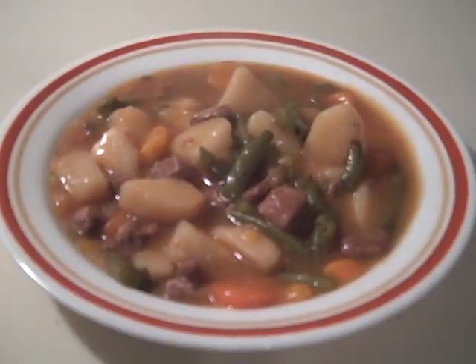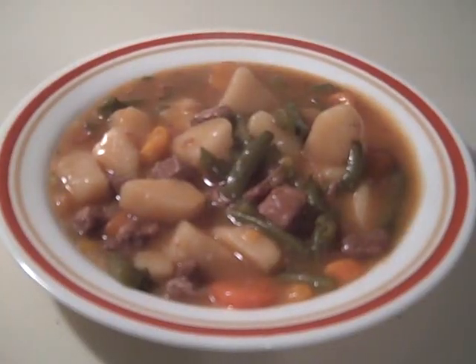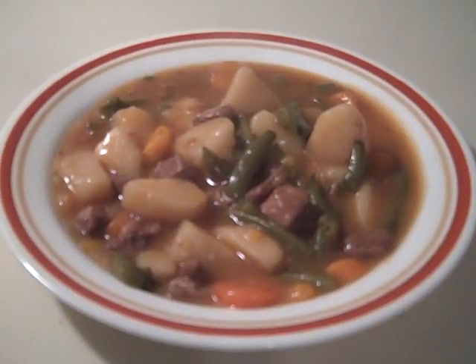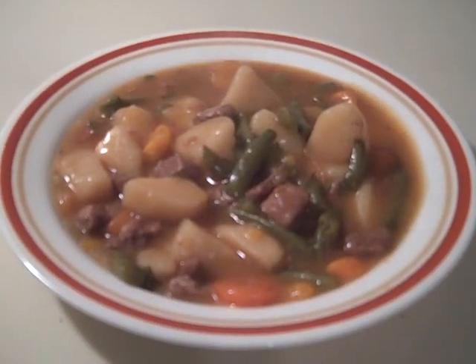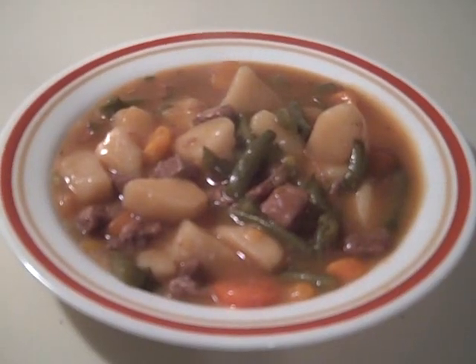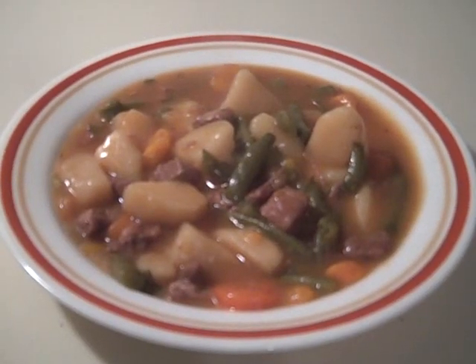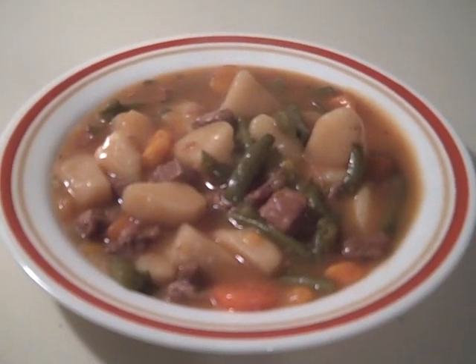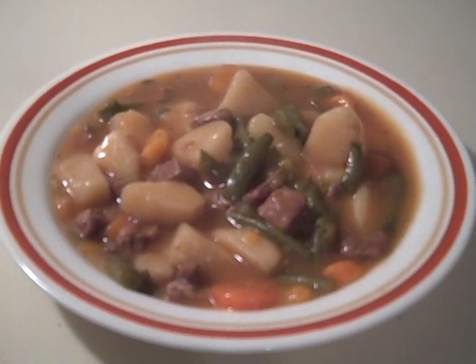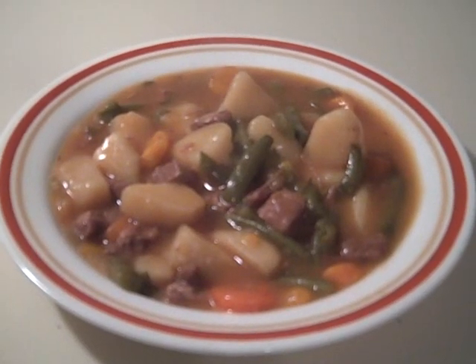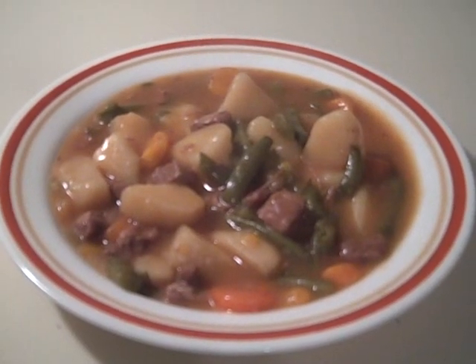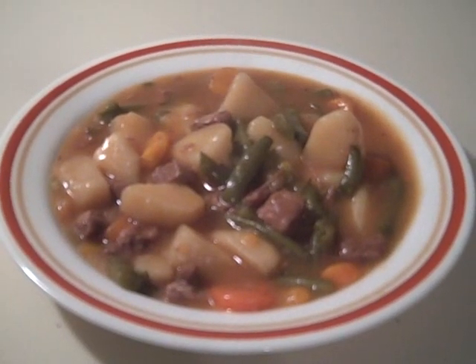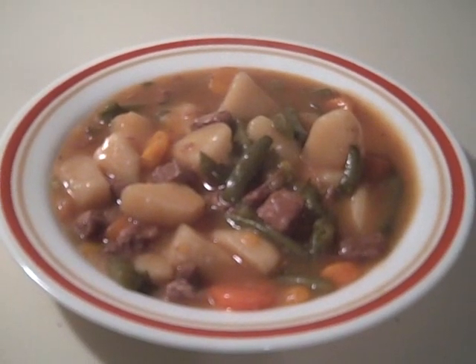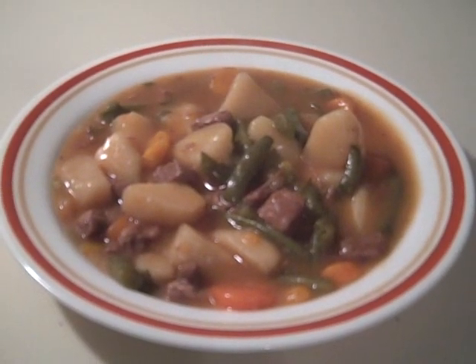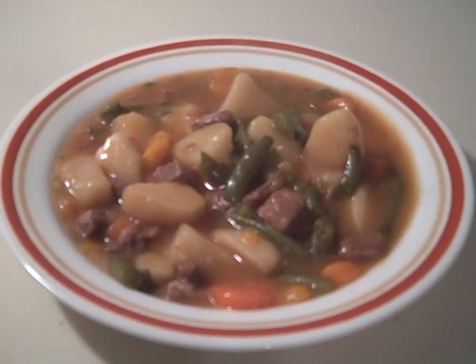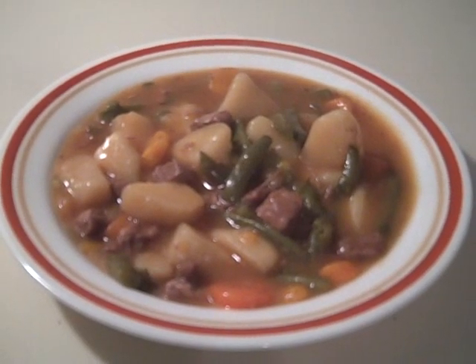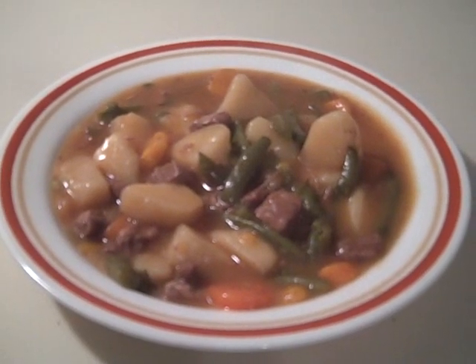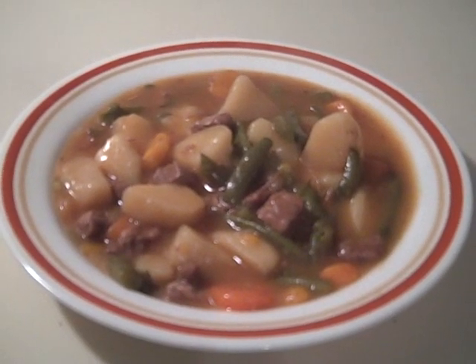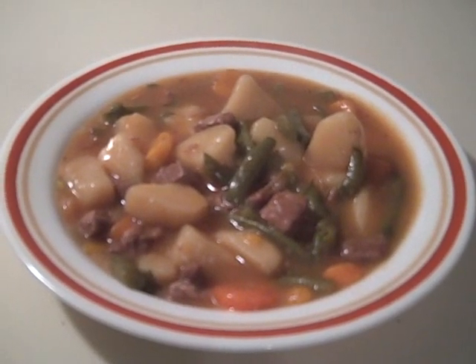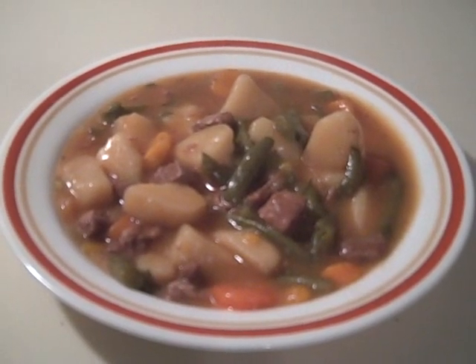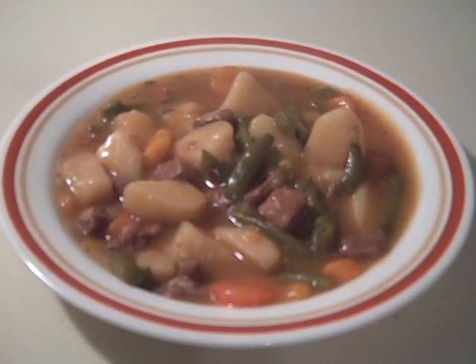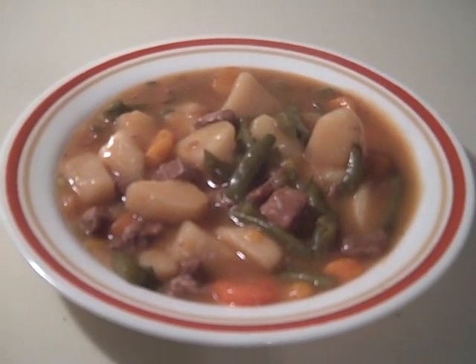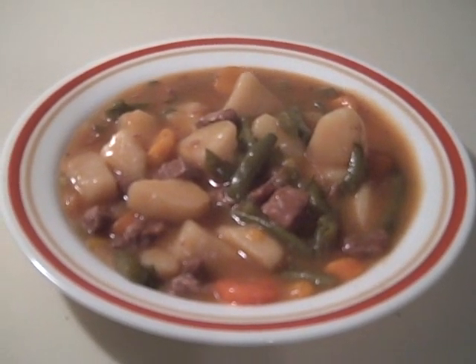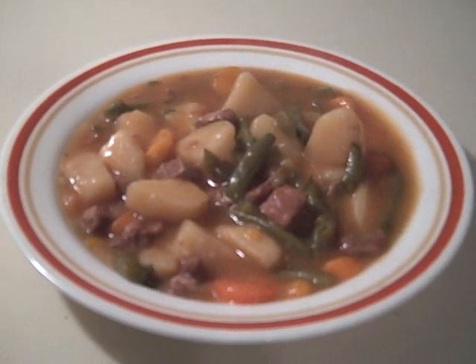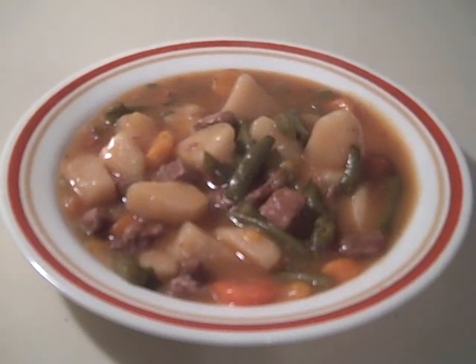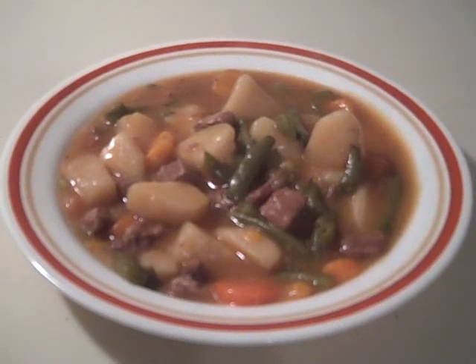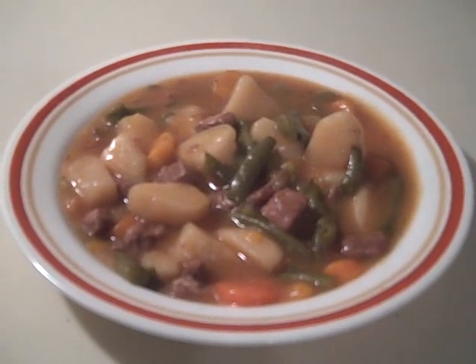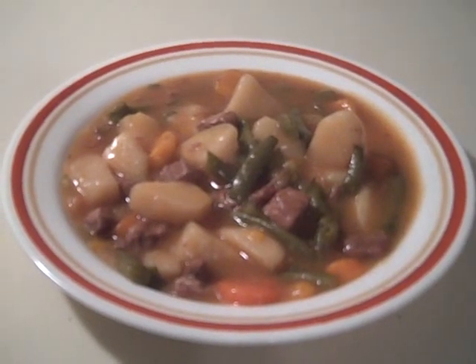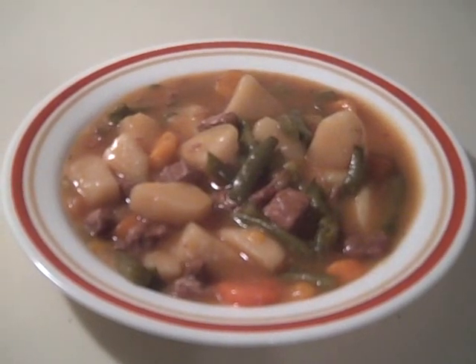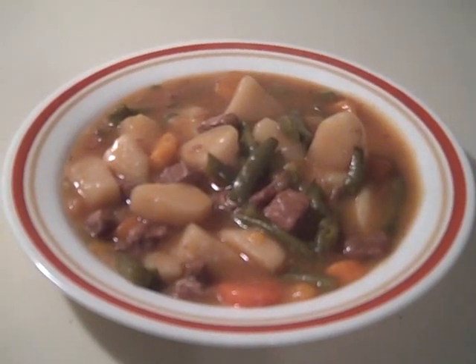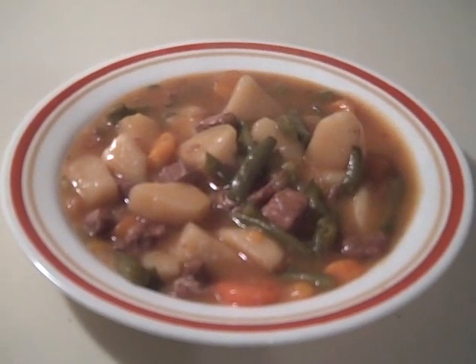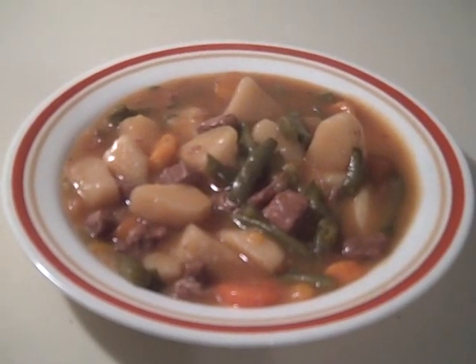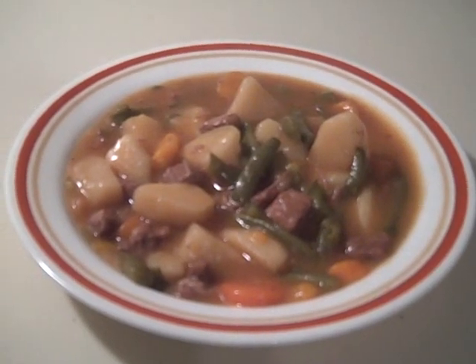So there you go, another meal made completely from food storage. Enjoy!